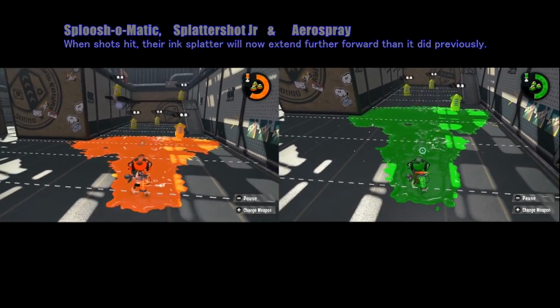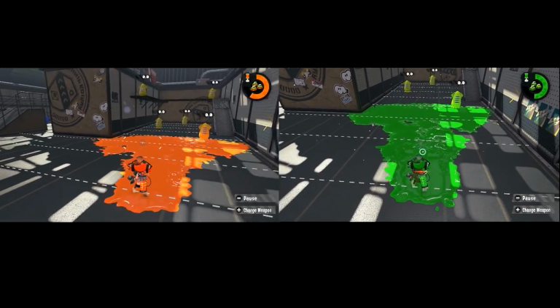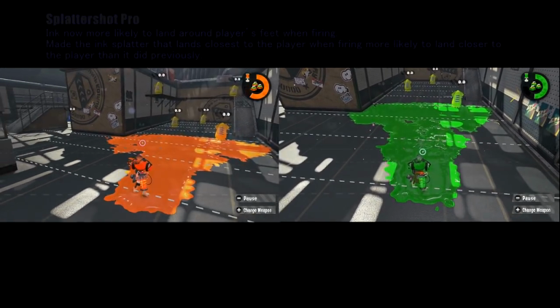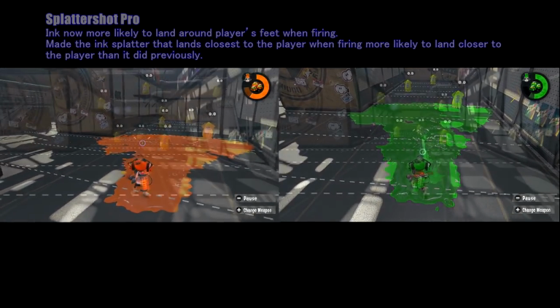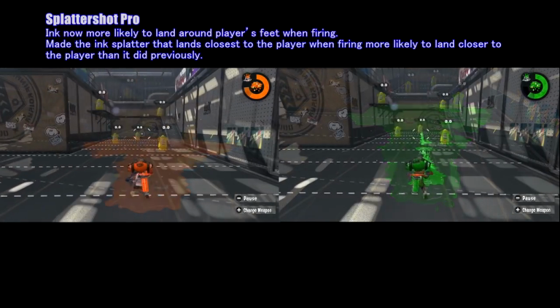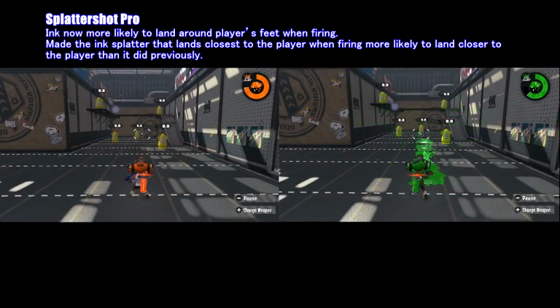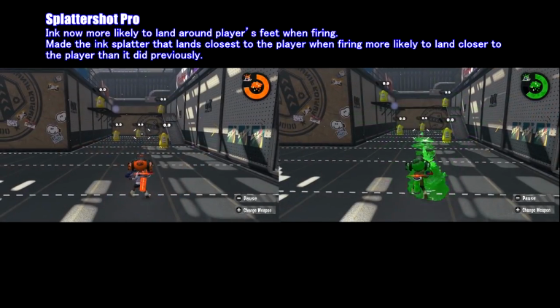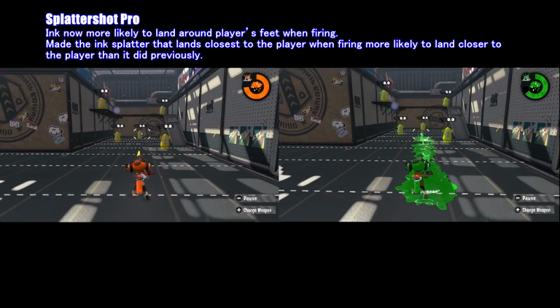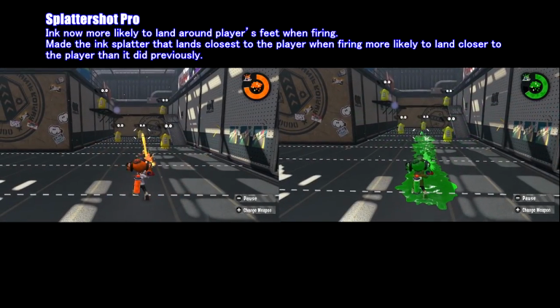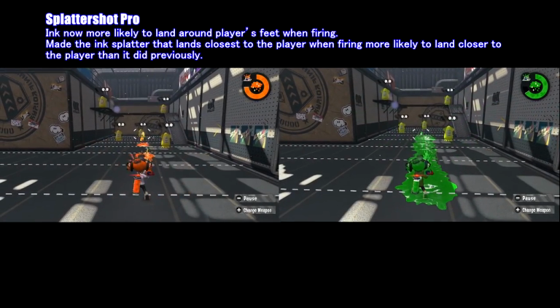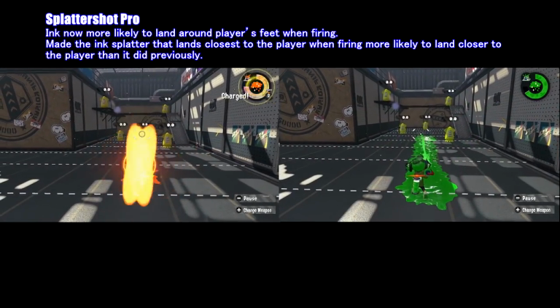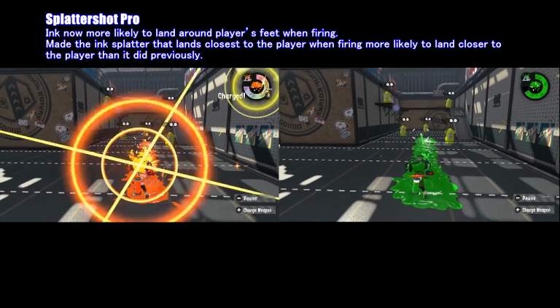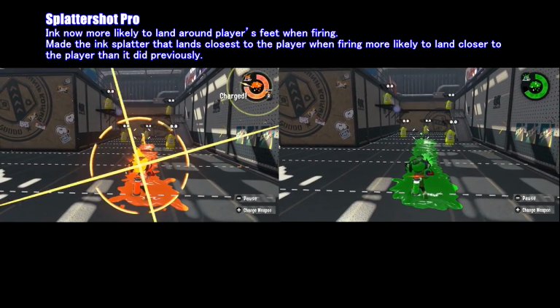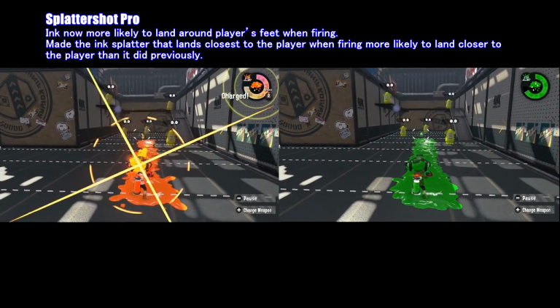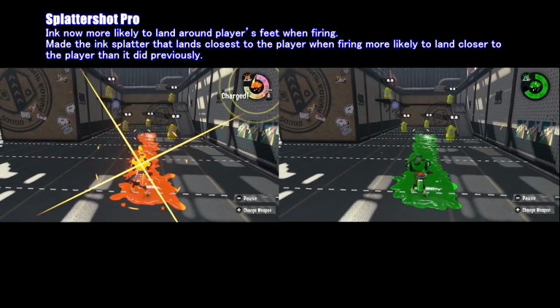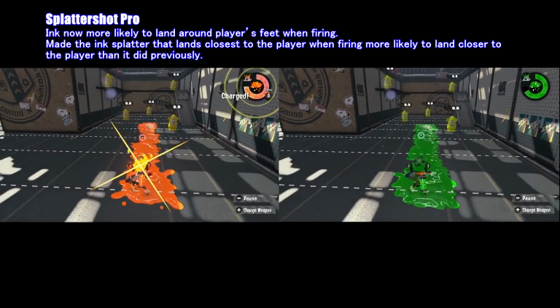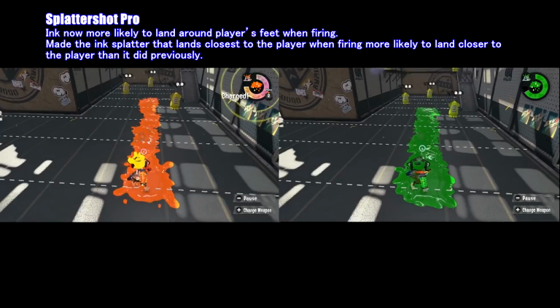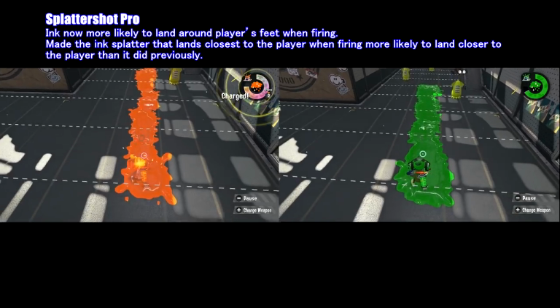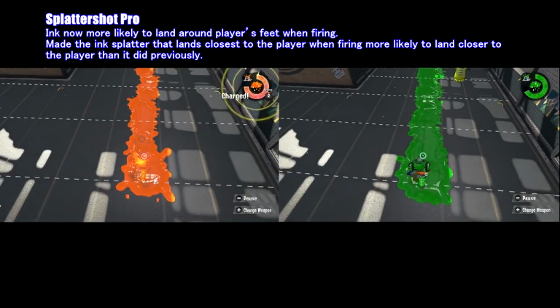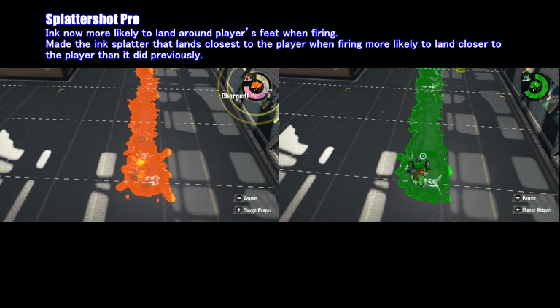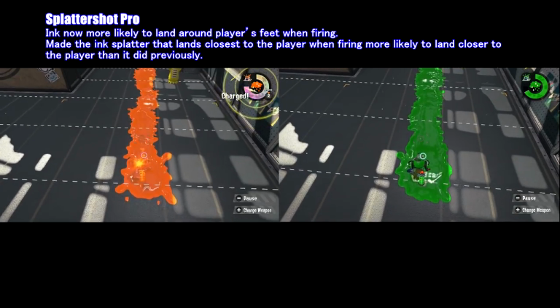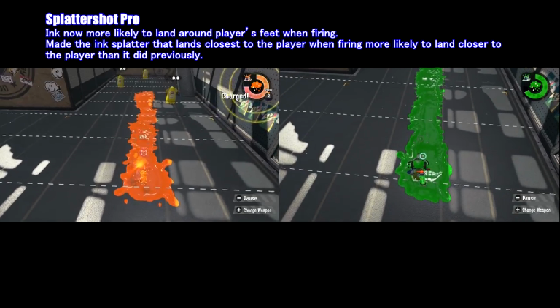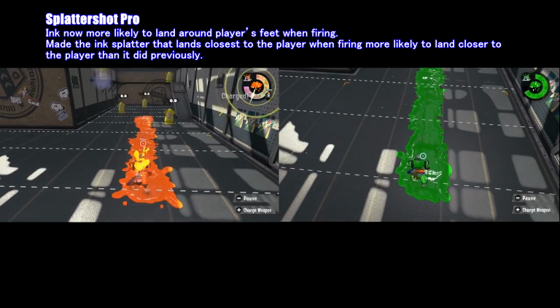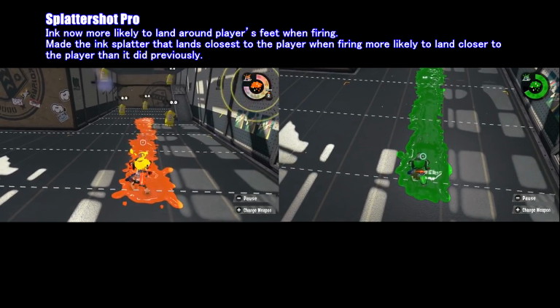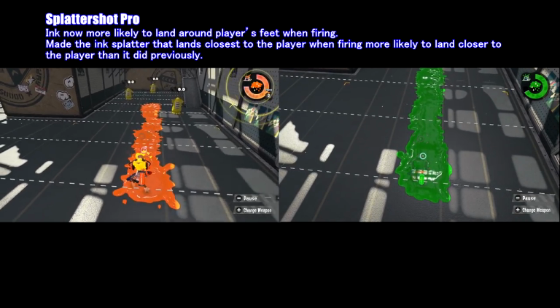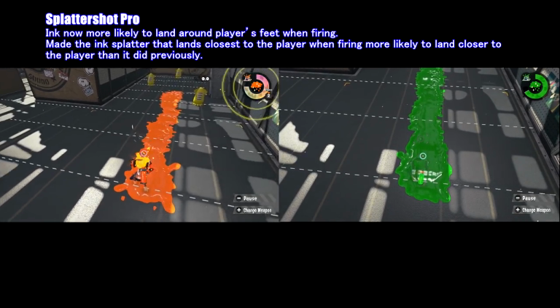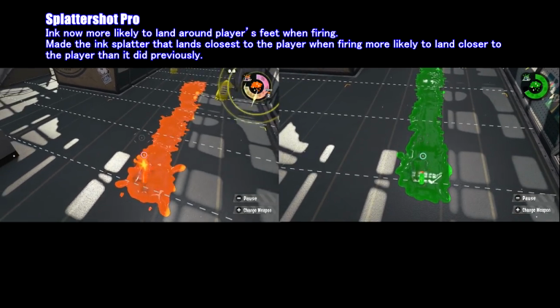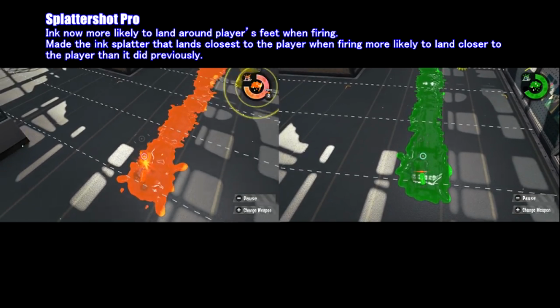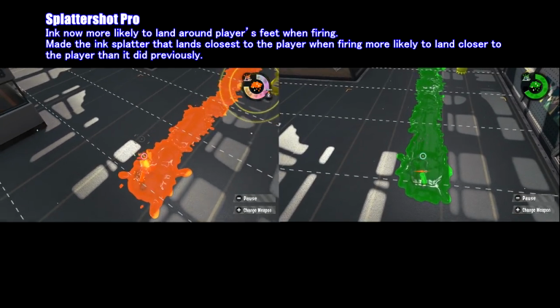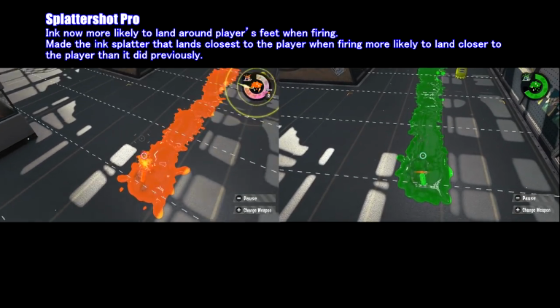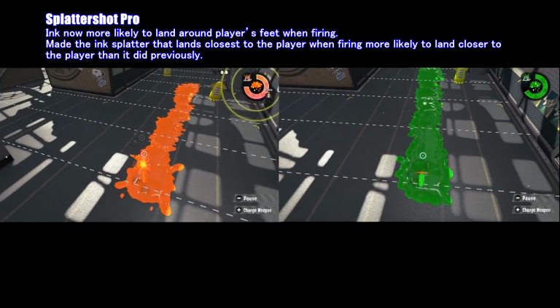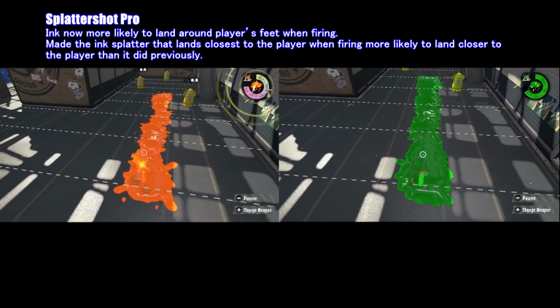For the Splattershot Pro, ink is now more likely to land around the player's feet when firing.